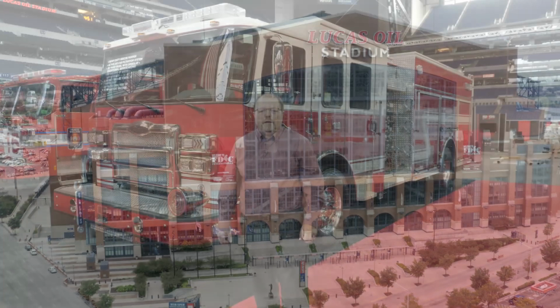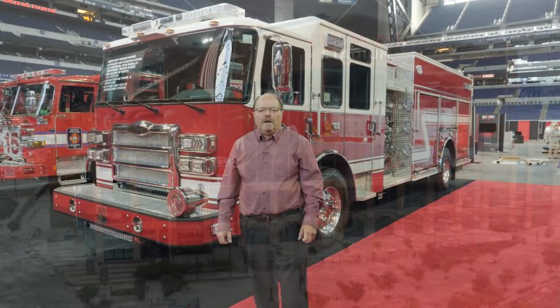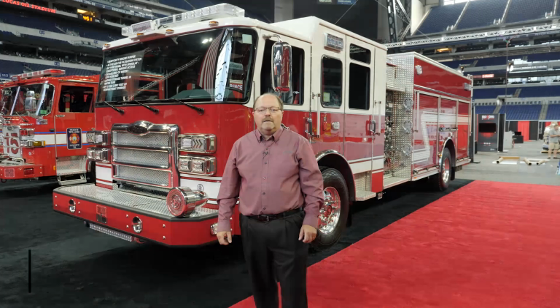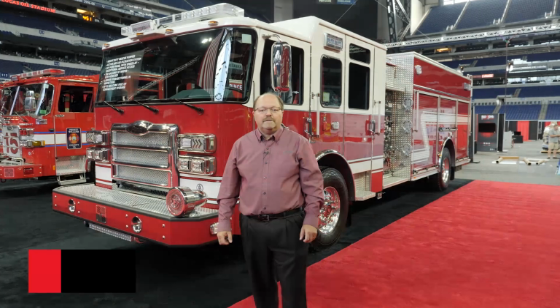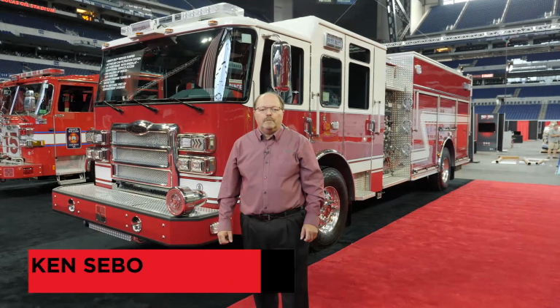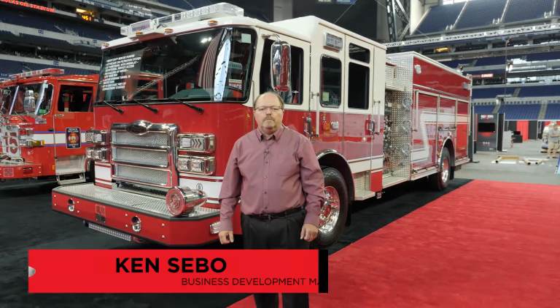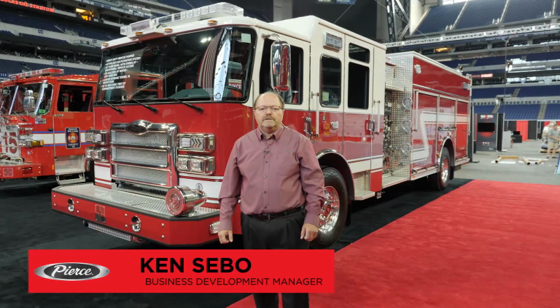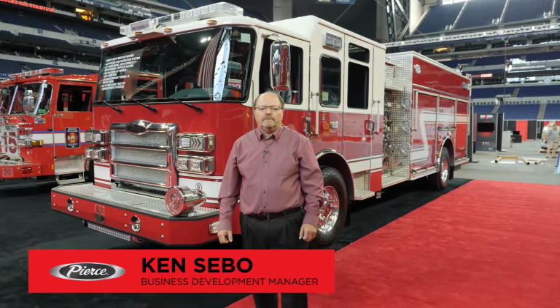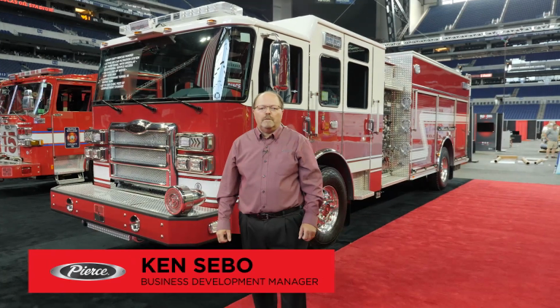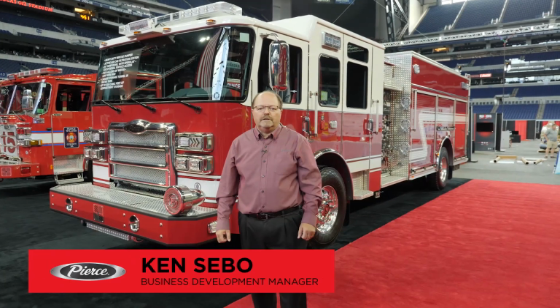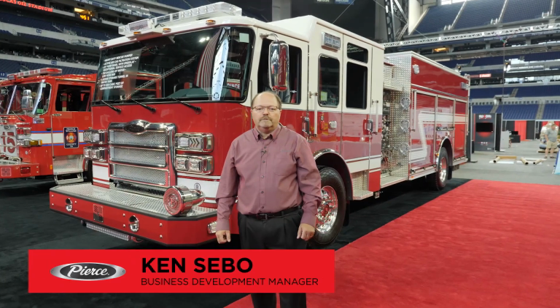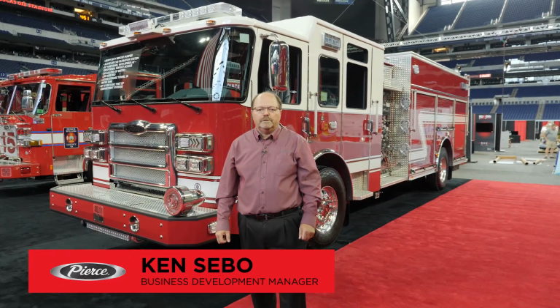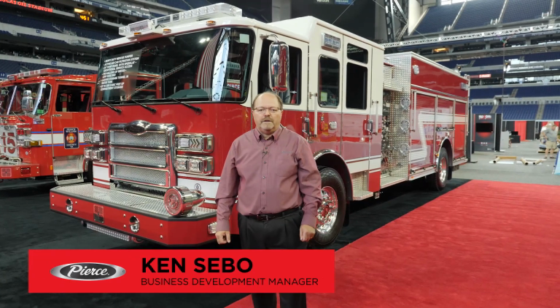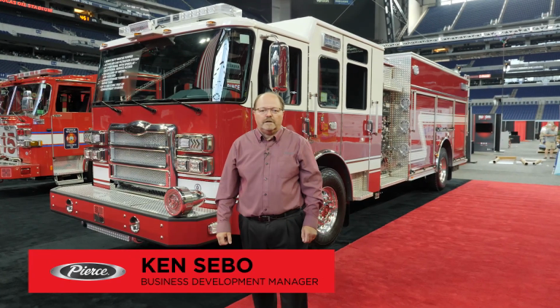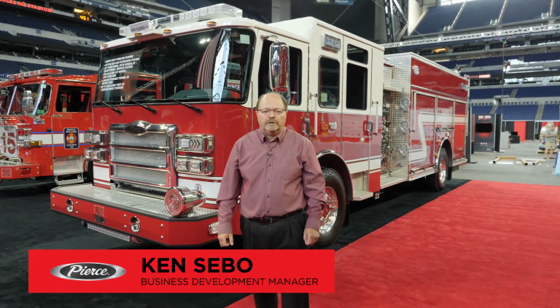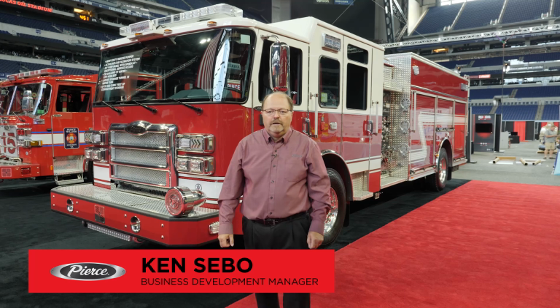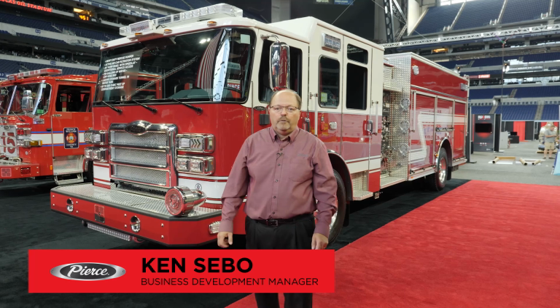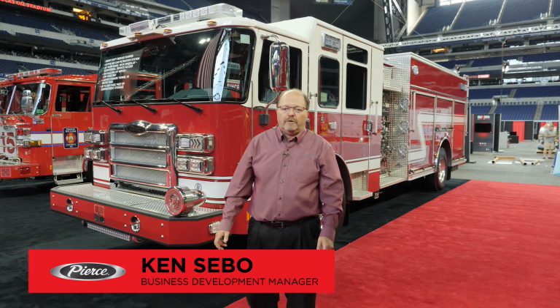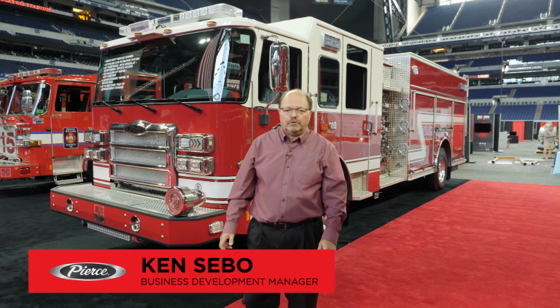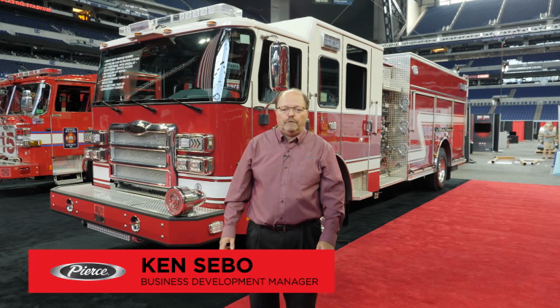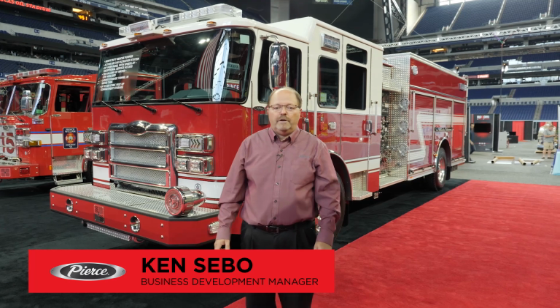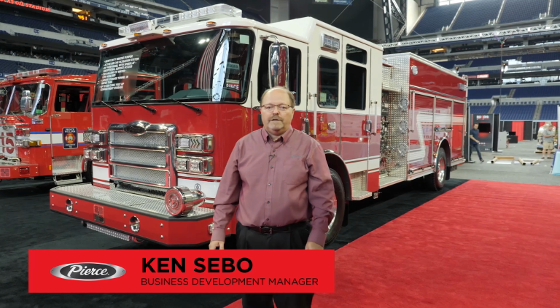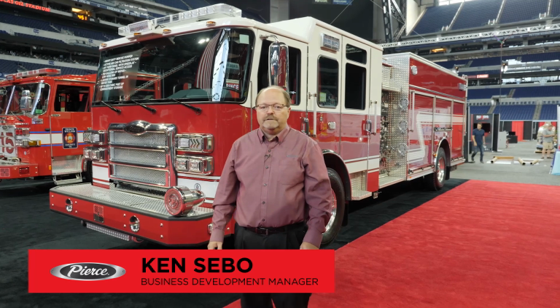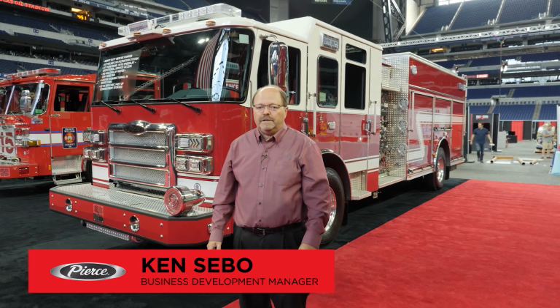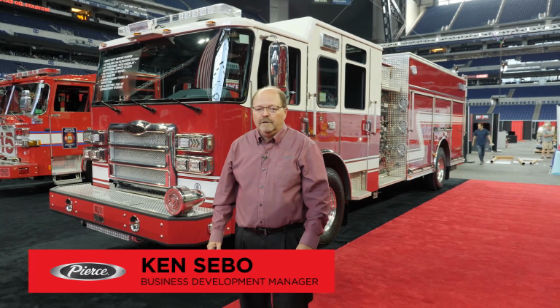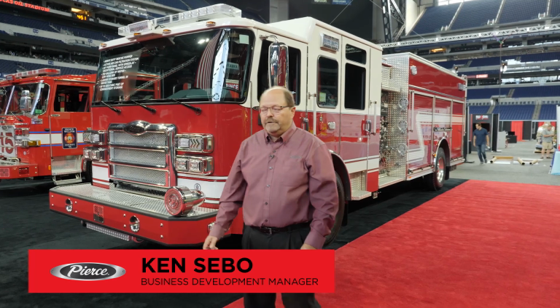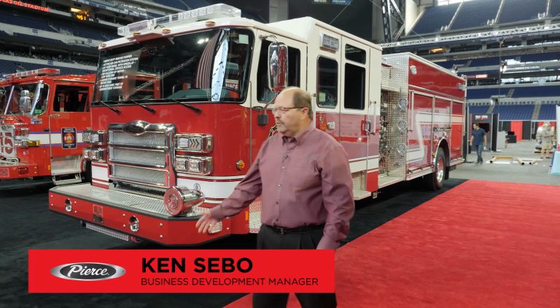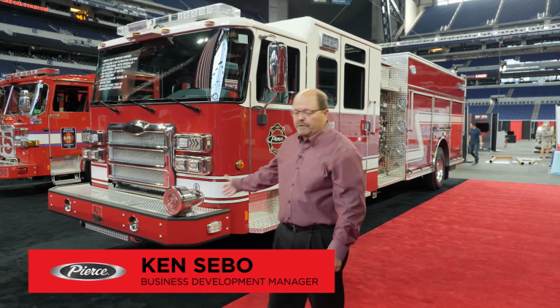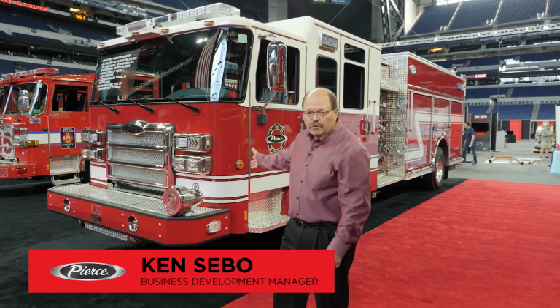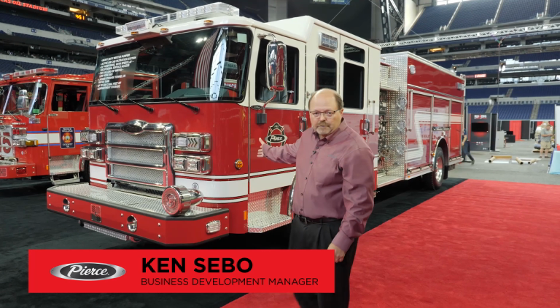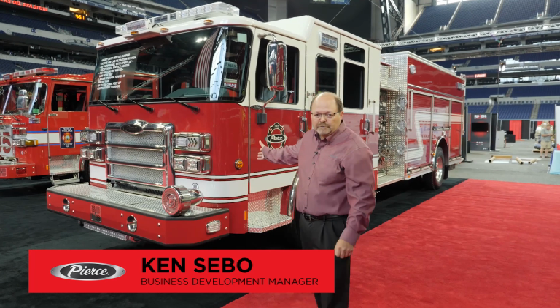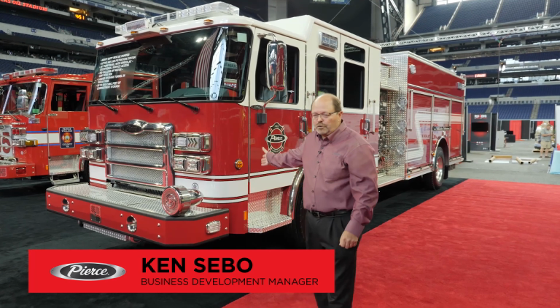Hi, I'm Kent Sabo, Business Development Manager for Pierce Manufacturing. Here we are on the show floor at FDIC featuring one of the trucks we have at the show.